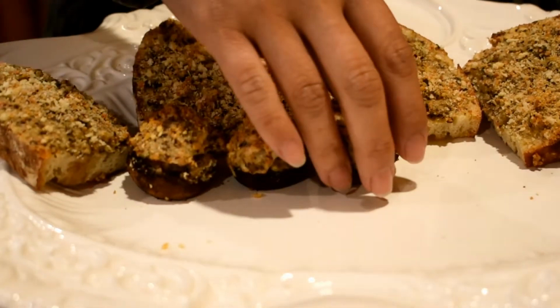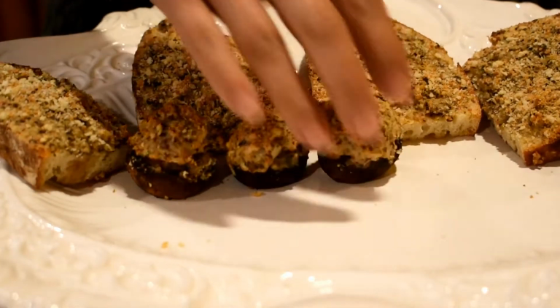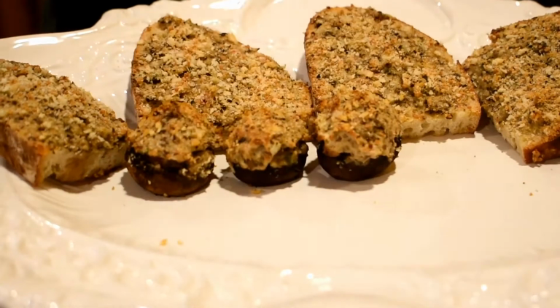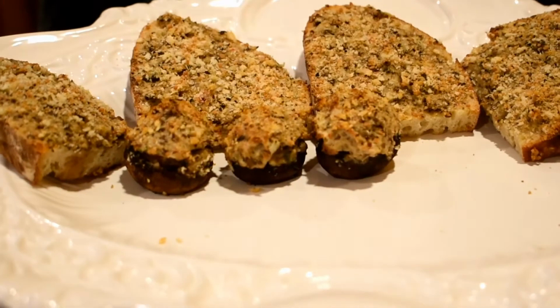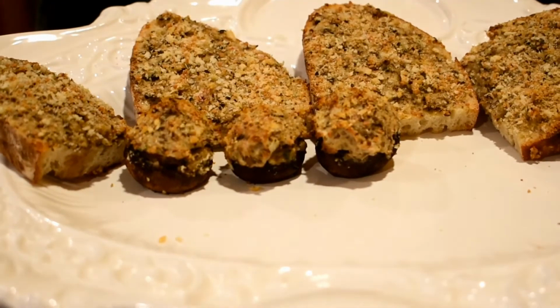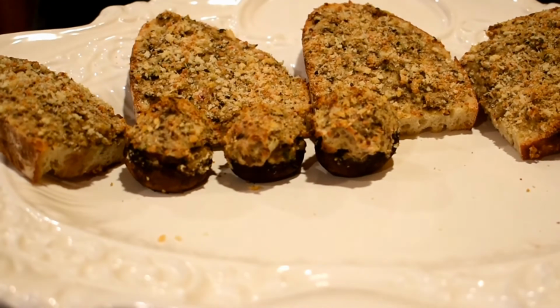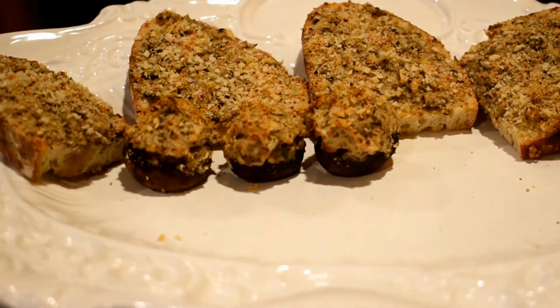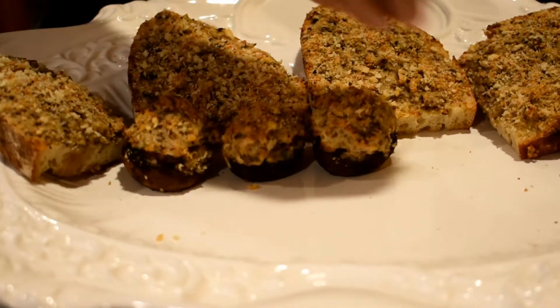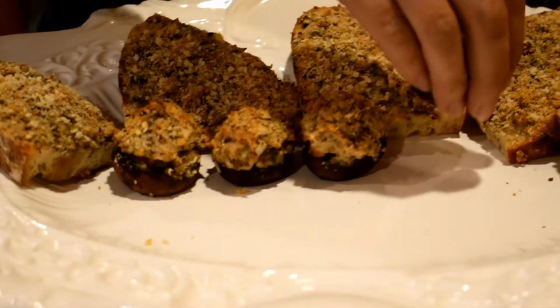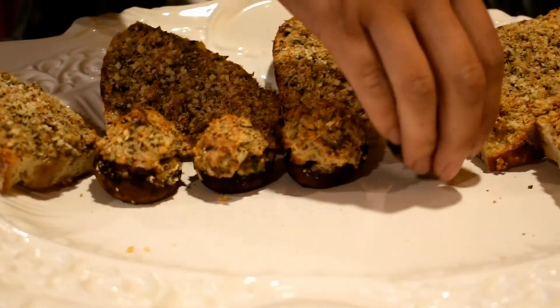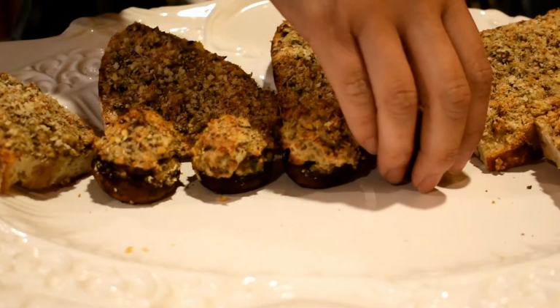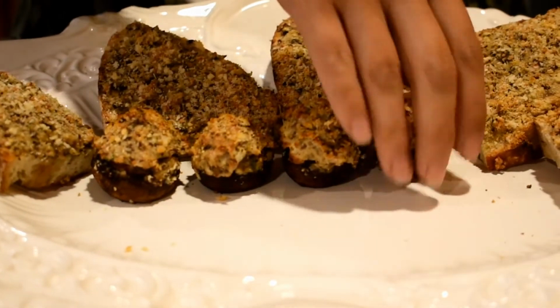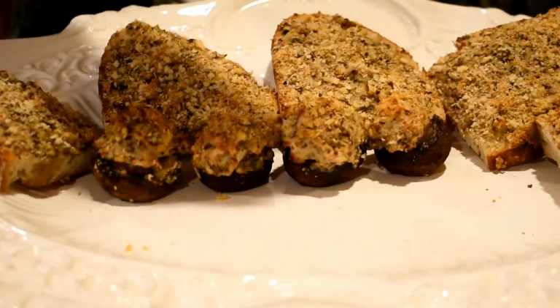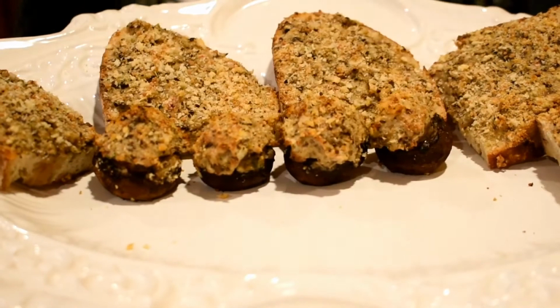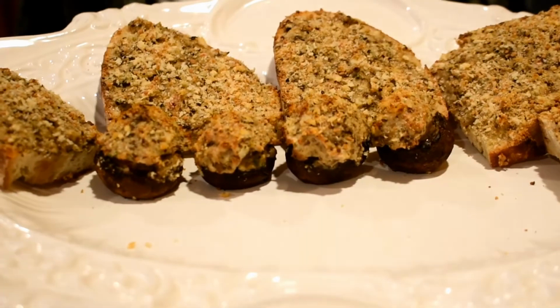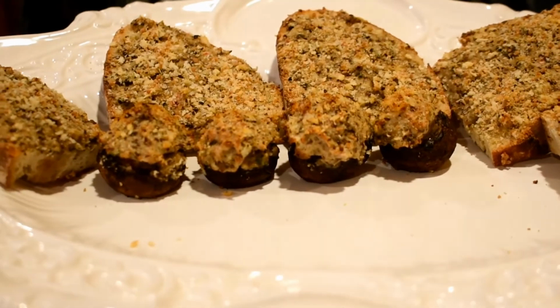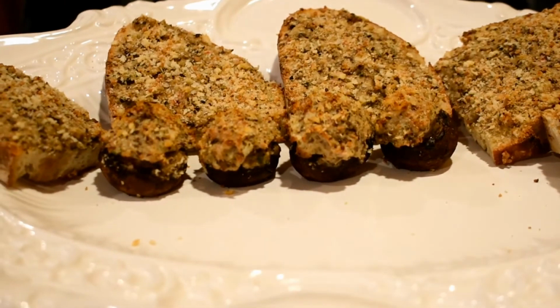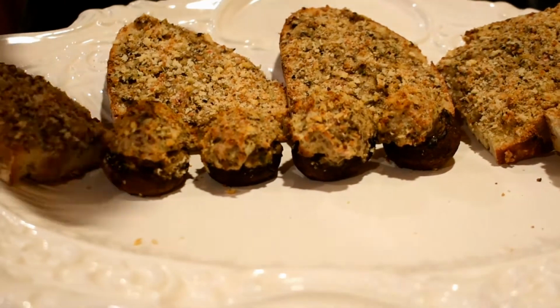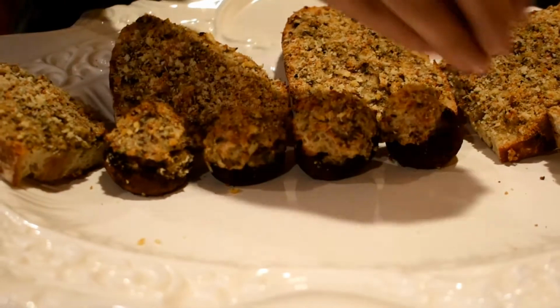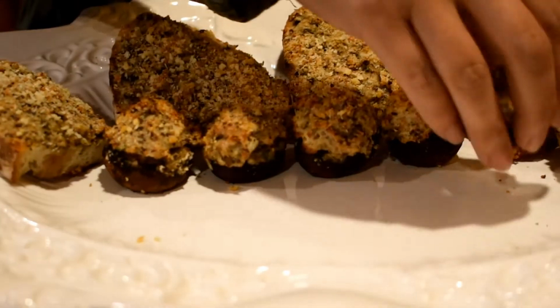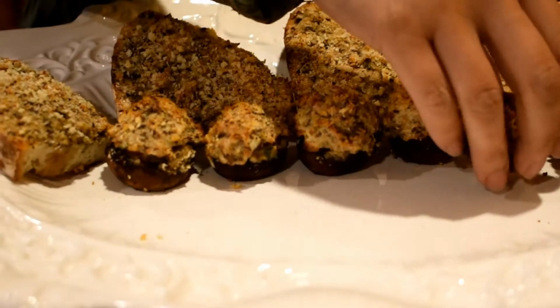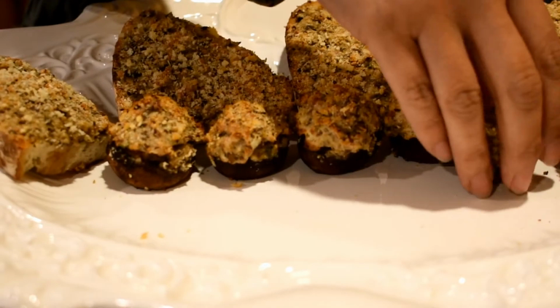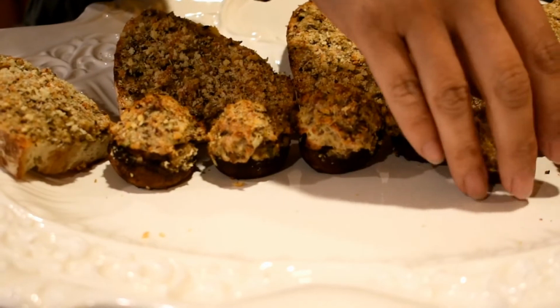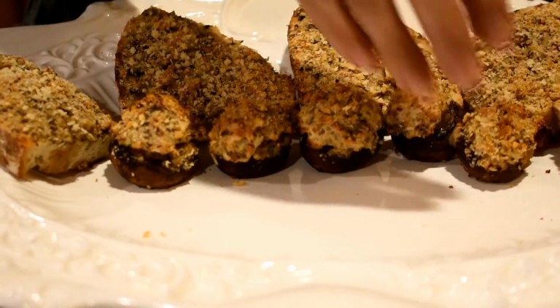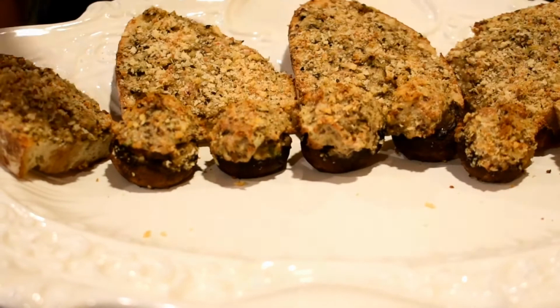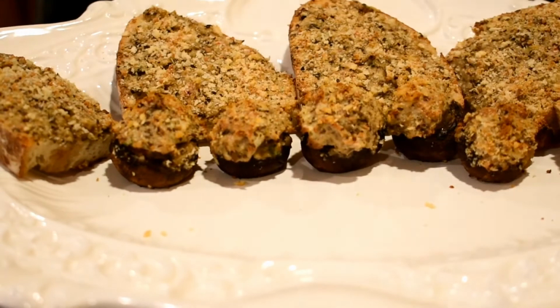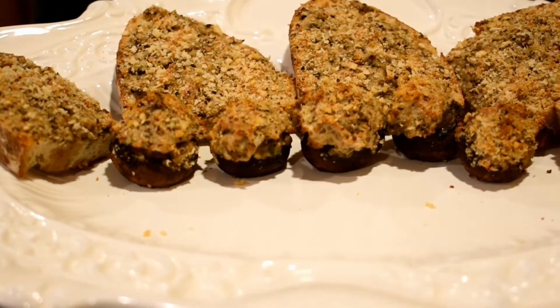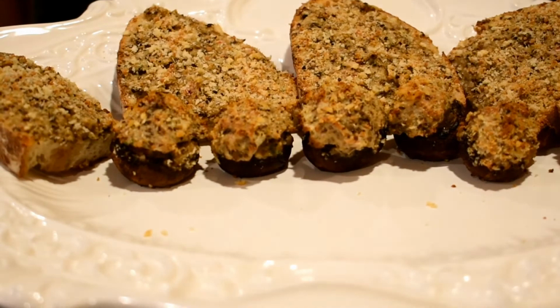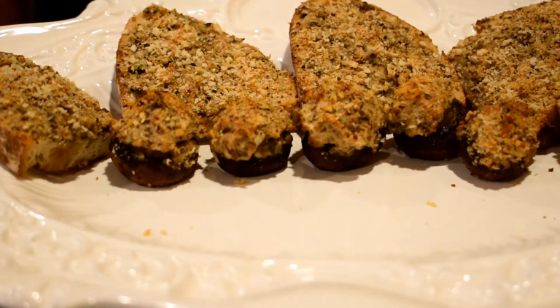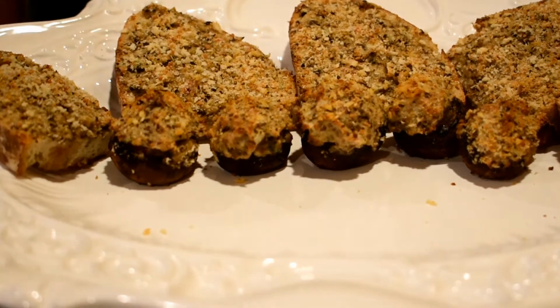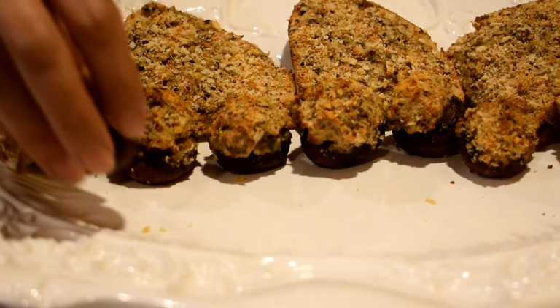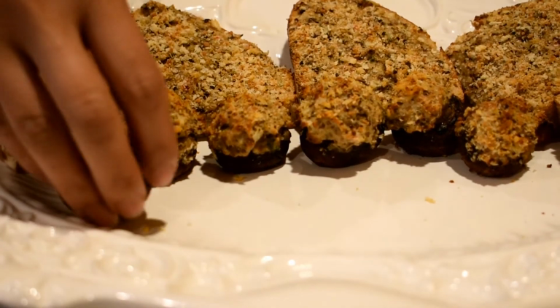Wow! This is a beautiful presentation! This appetizer is really good for Super Bowl.